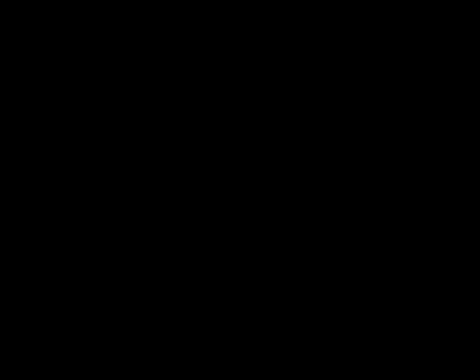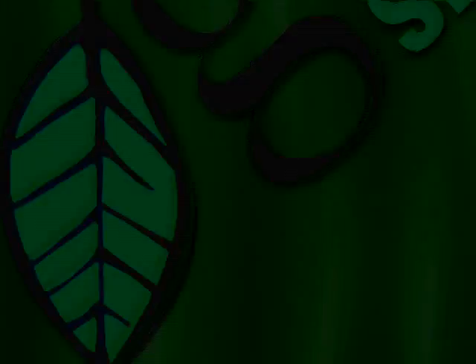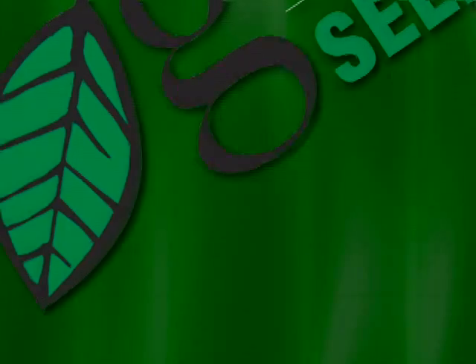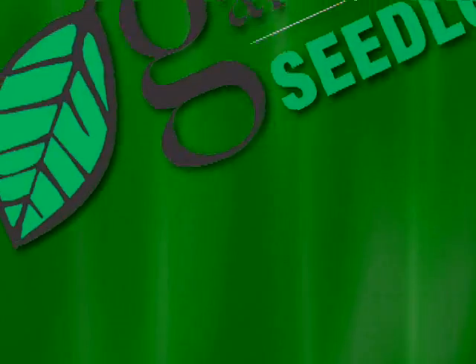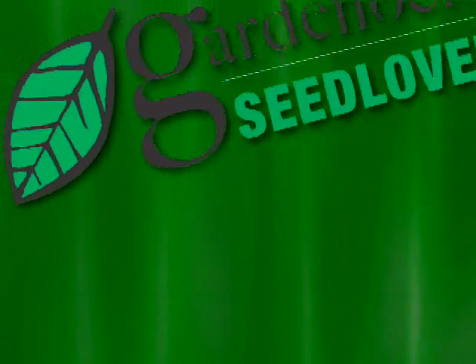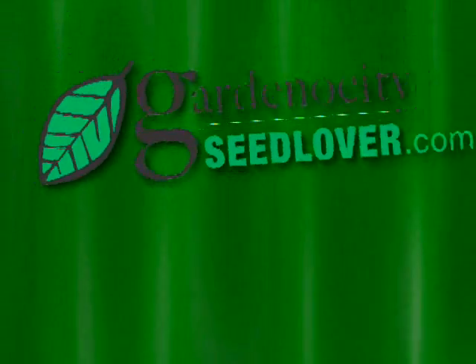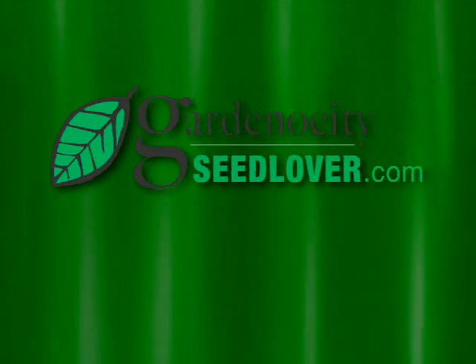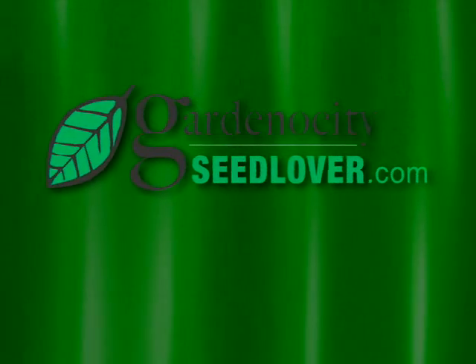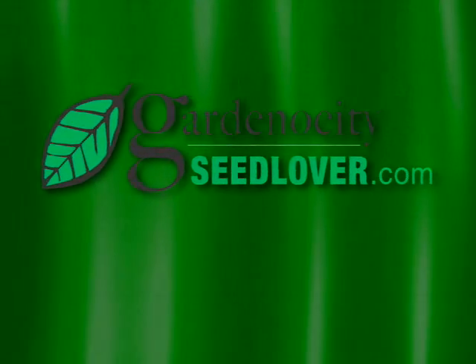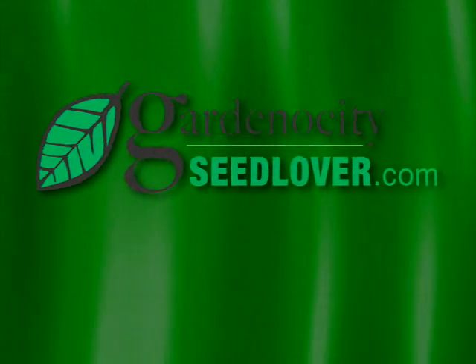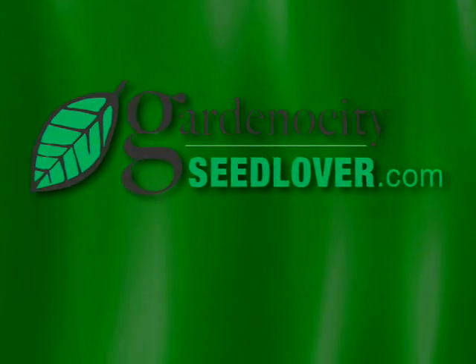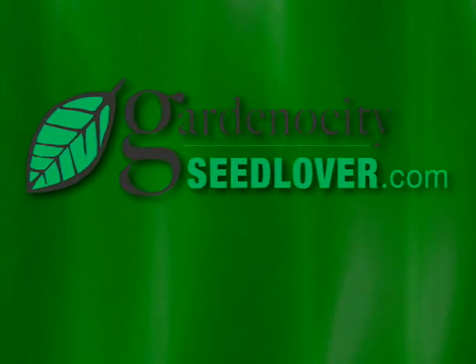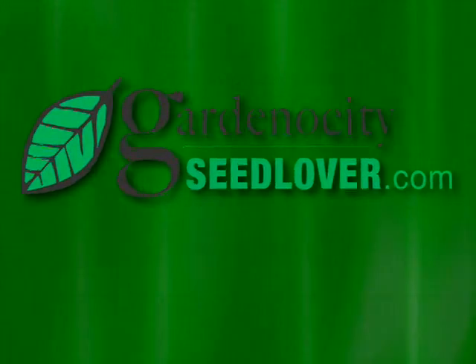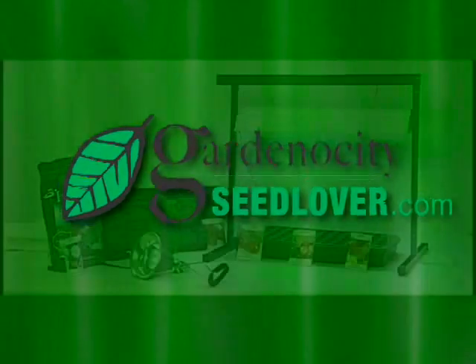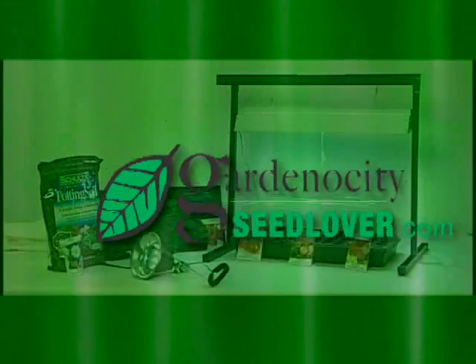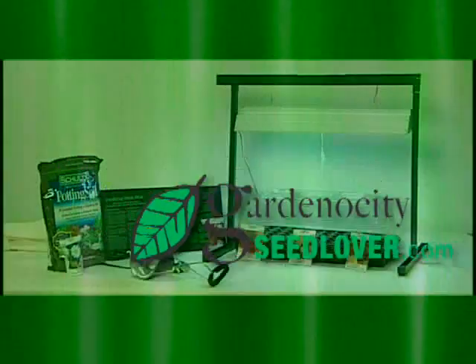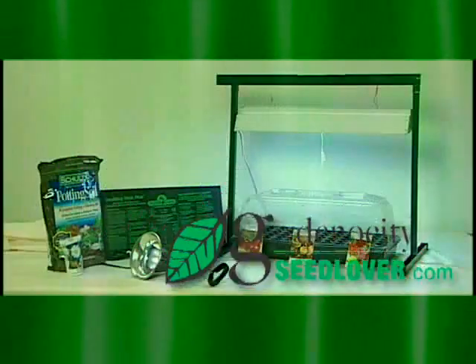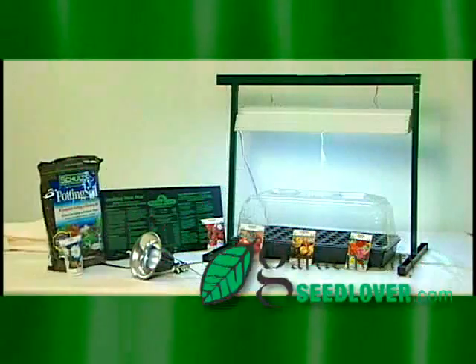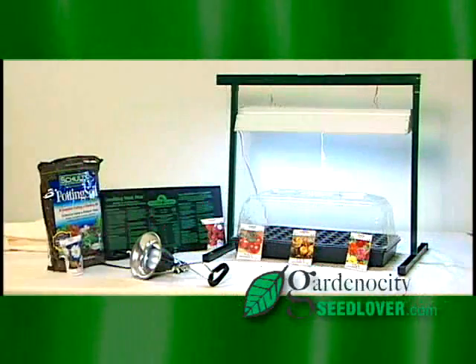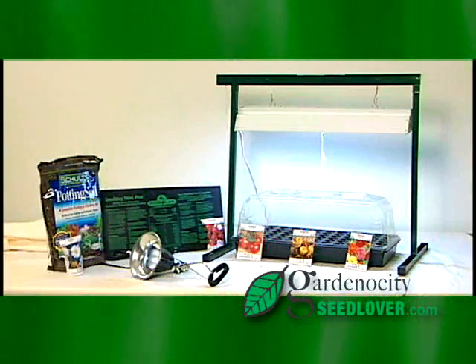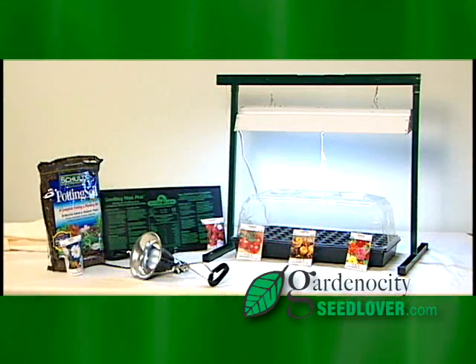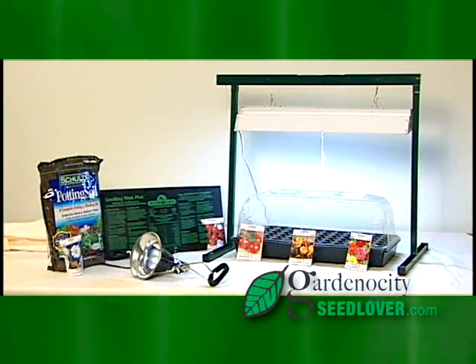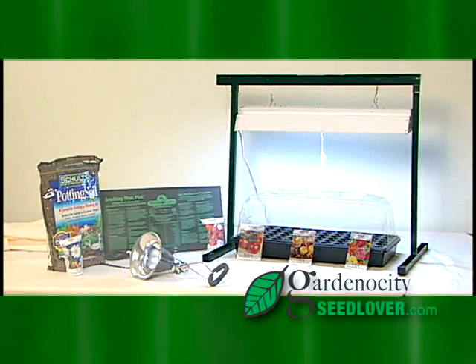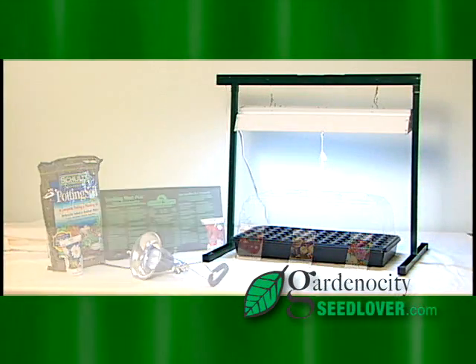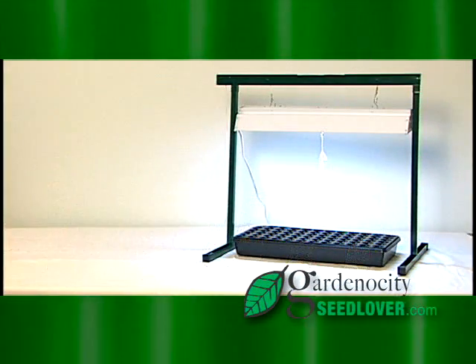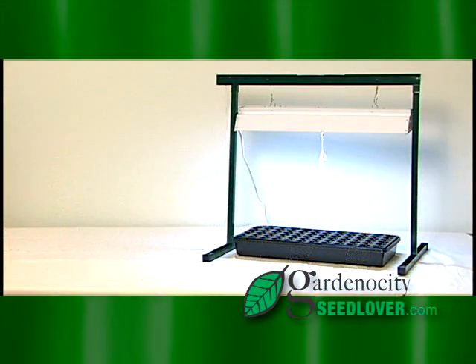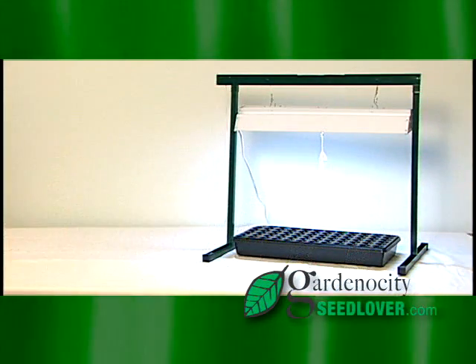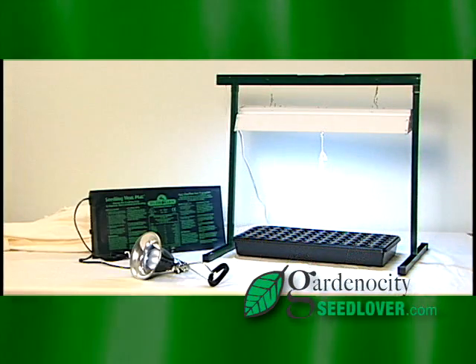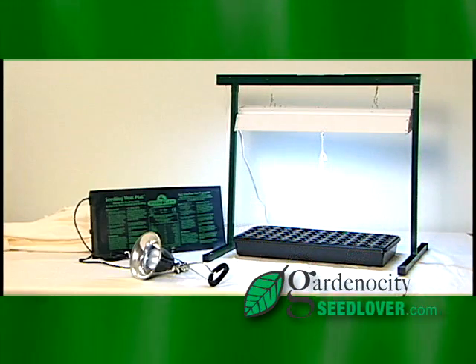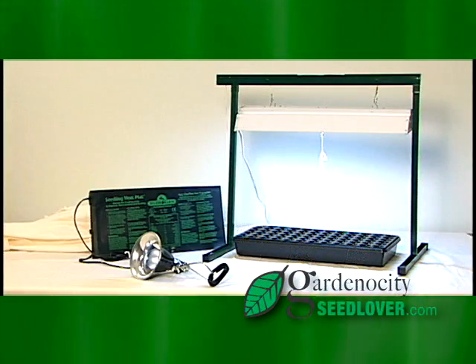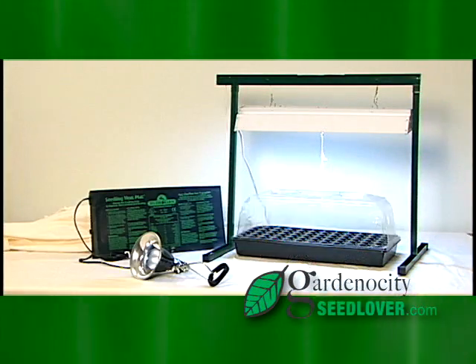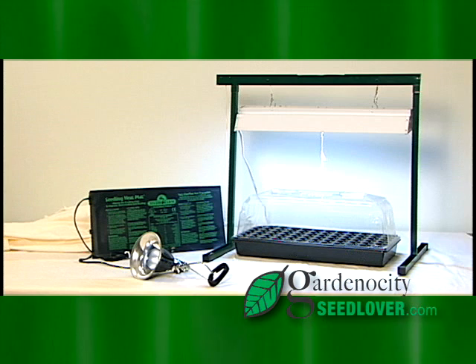At SeedLover.com, starting seeds indoors is as easy as one, two, three.